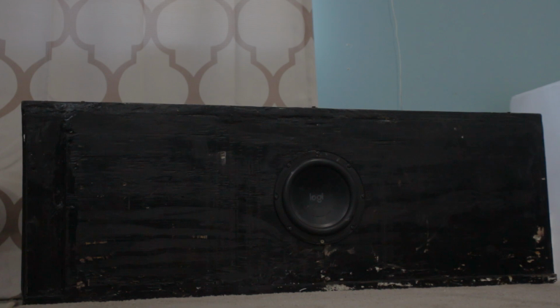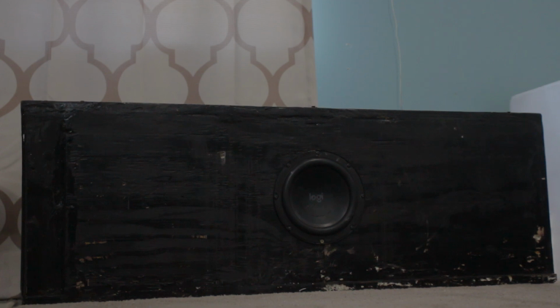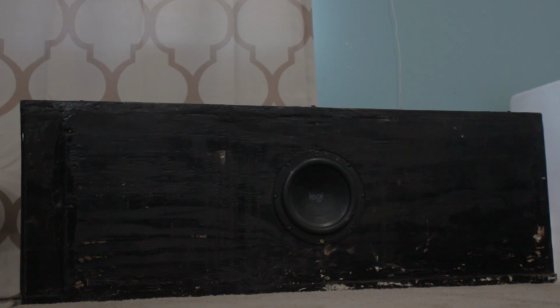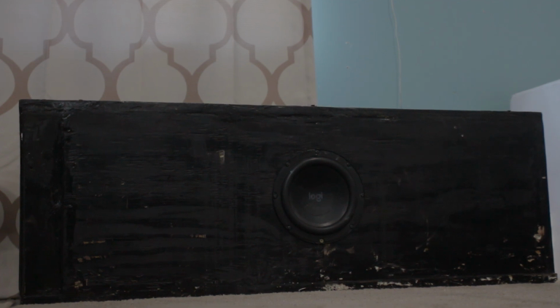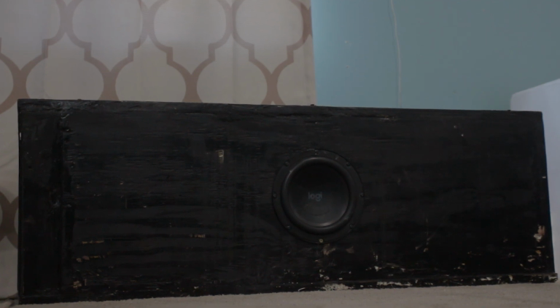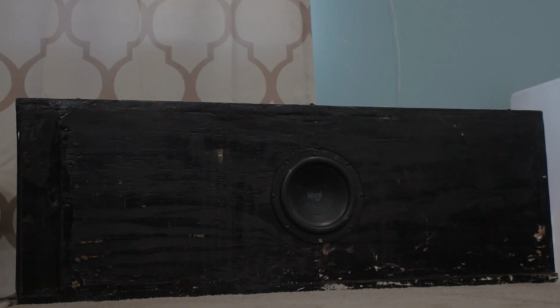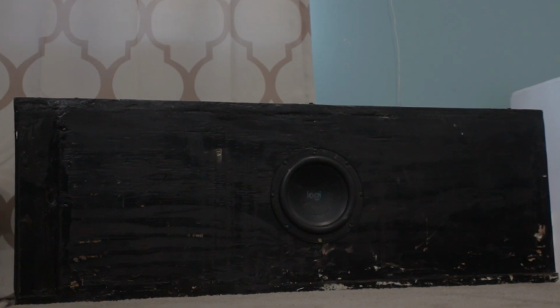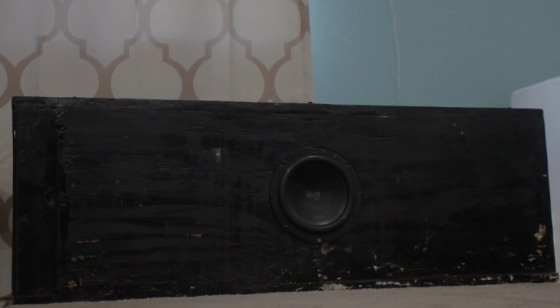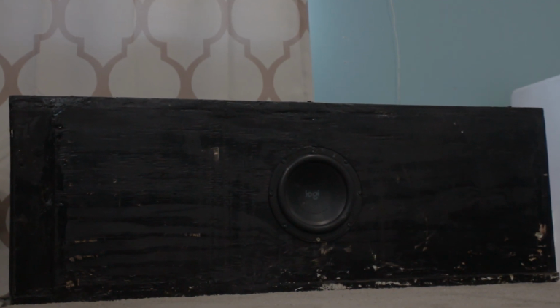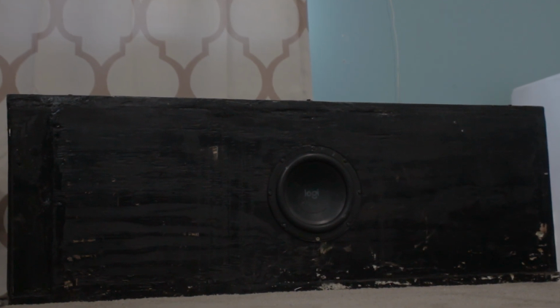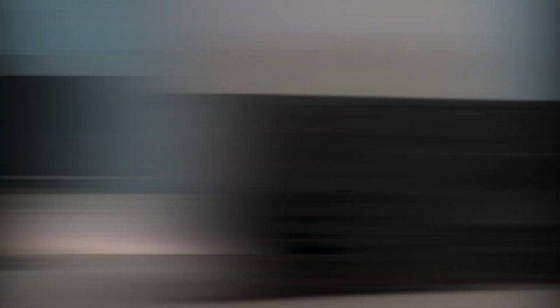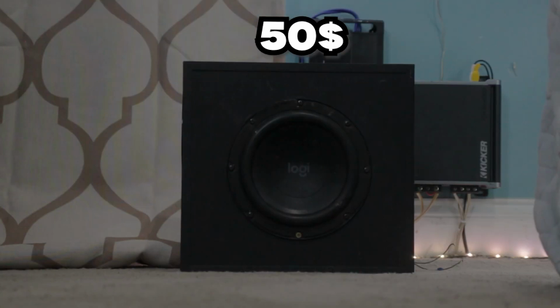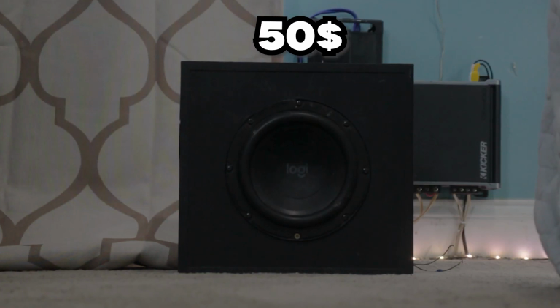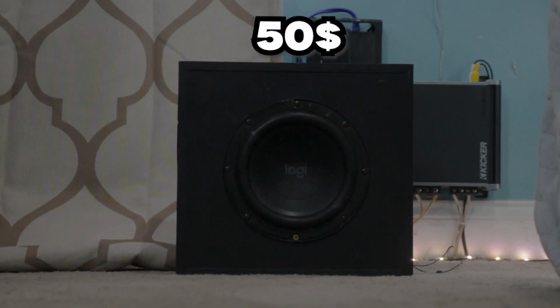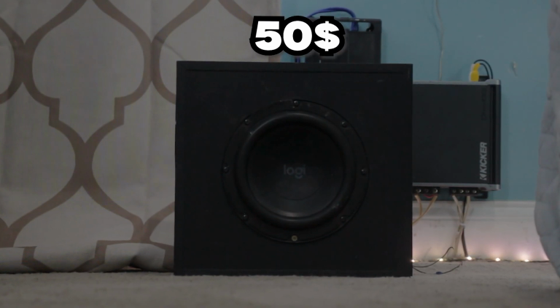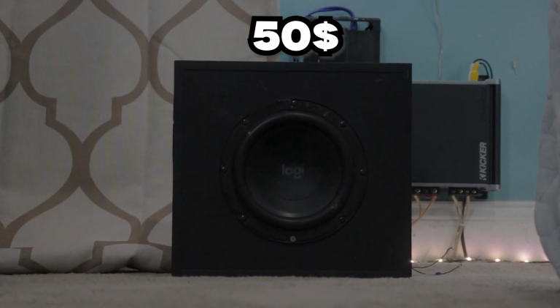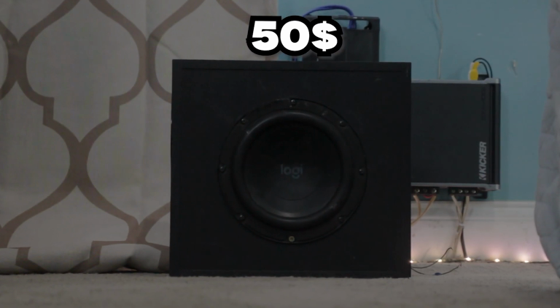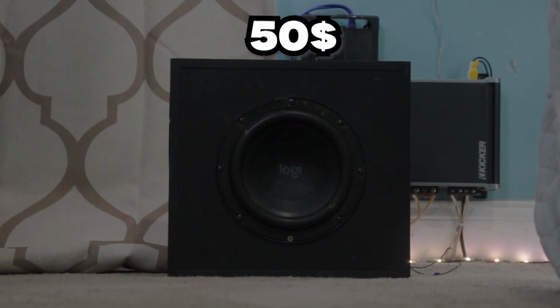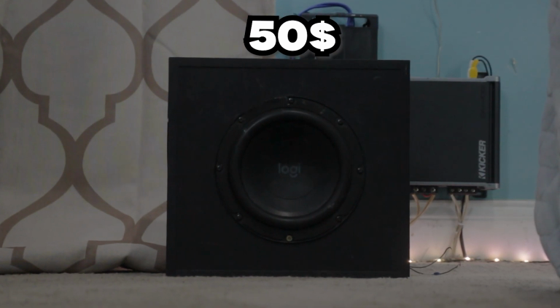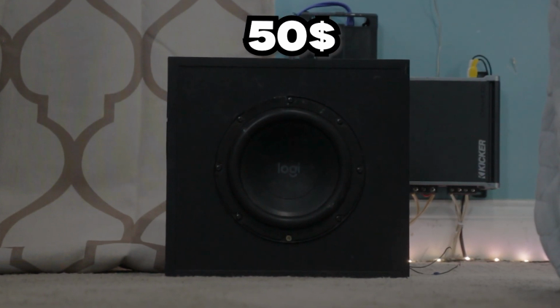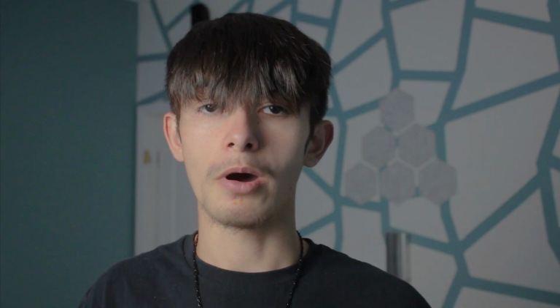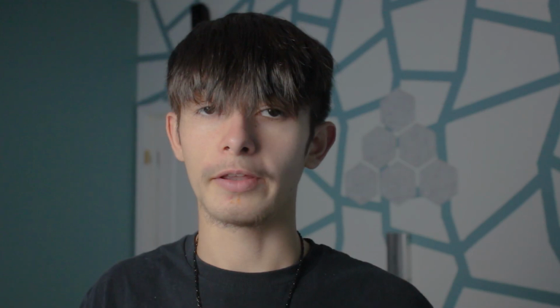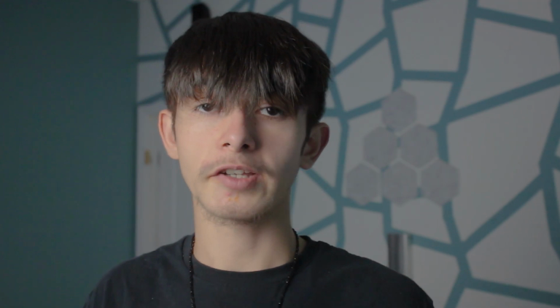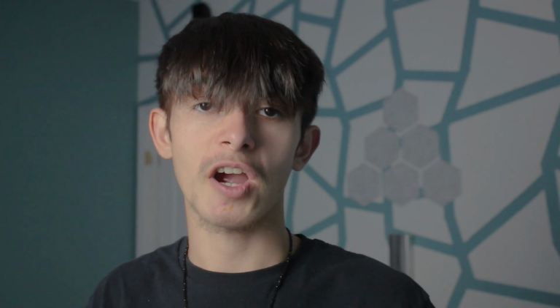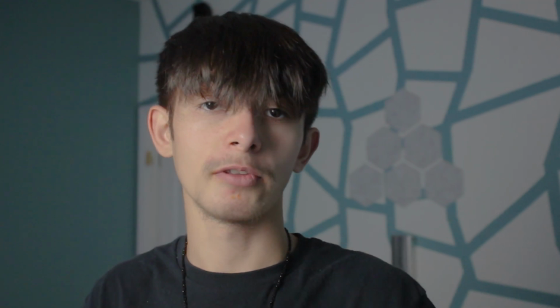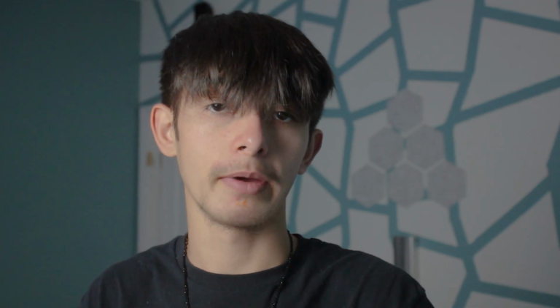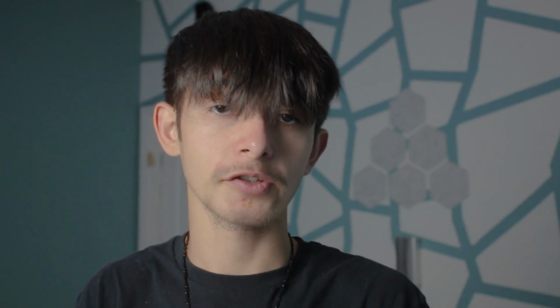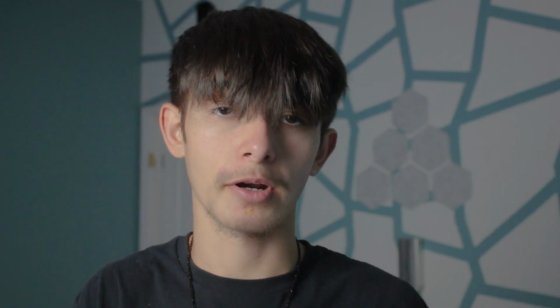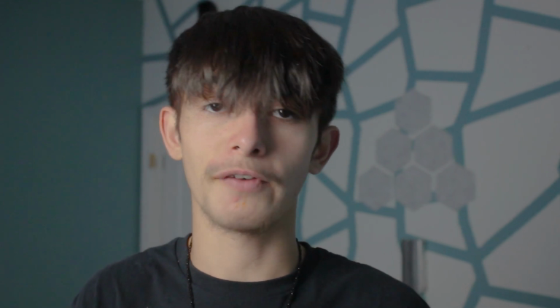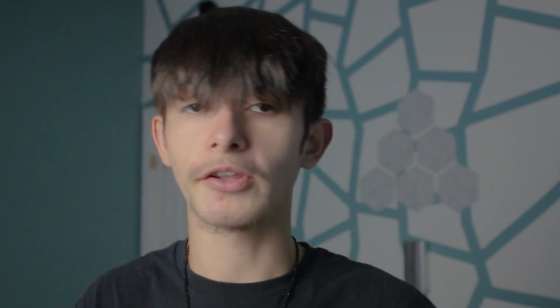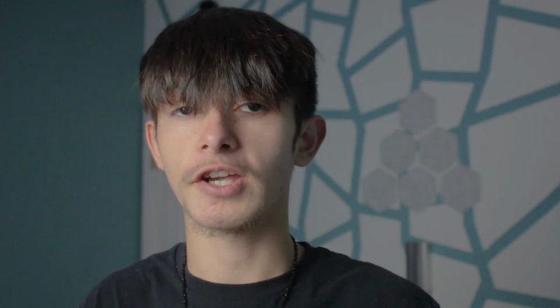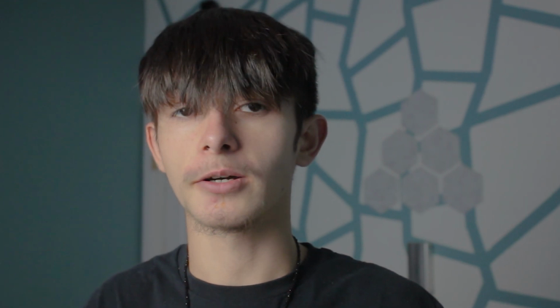Can a custom subwoofer box make a cheap subwoofer sound good? Well, in the next couple of minutes, we're going to find this out.